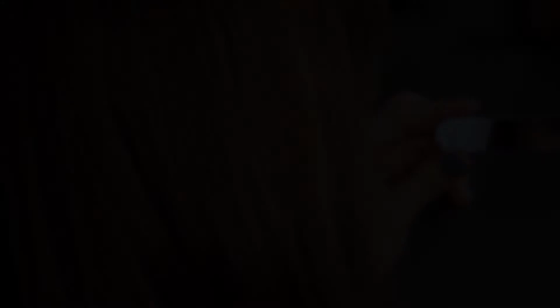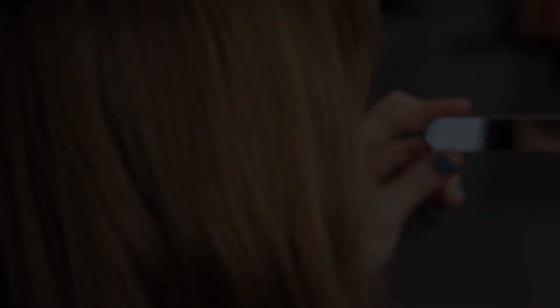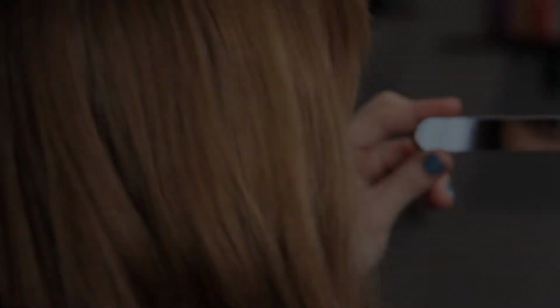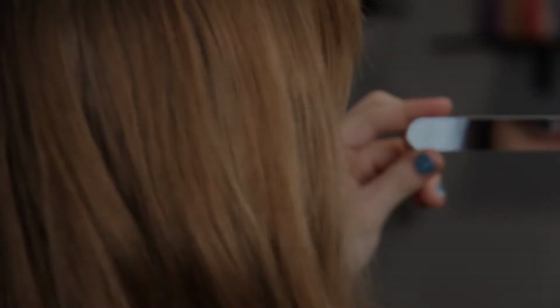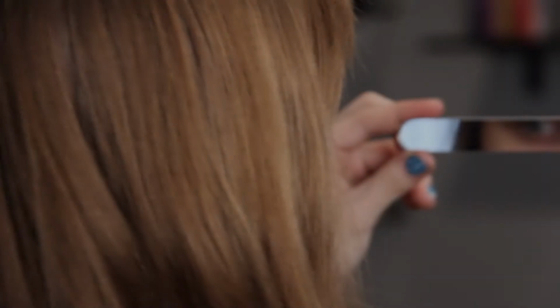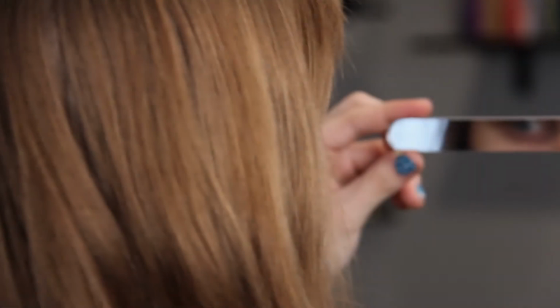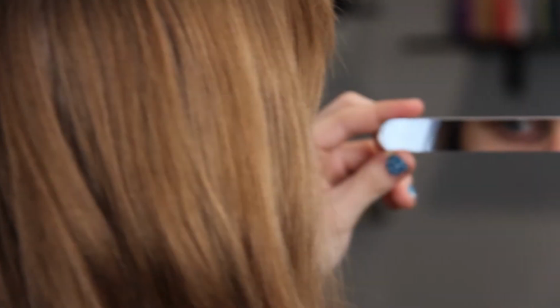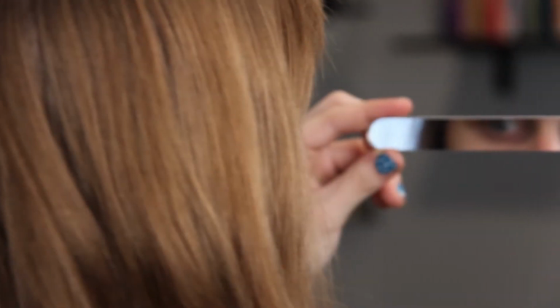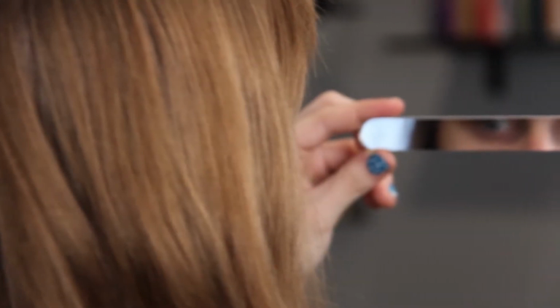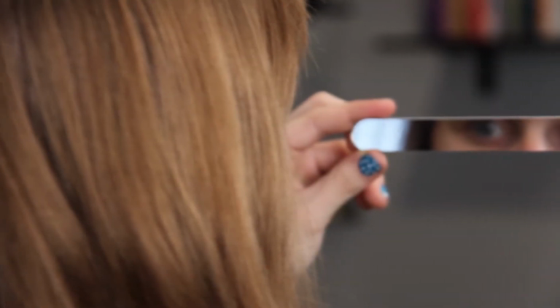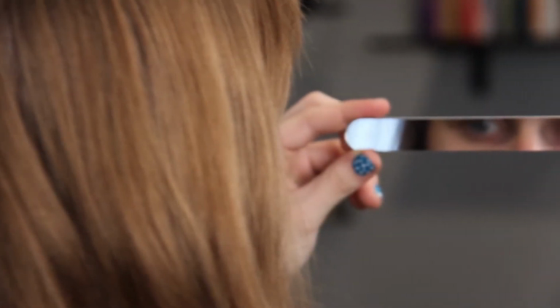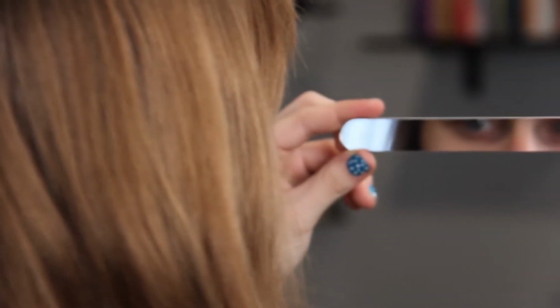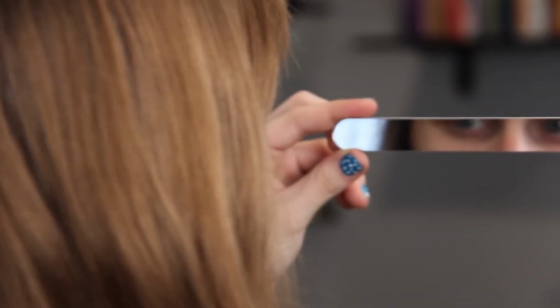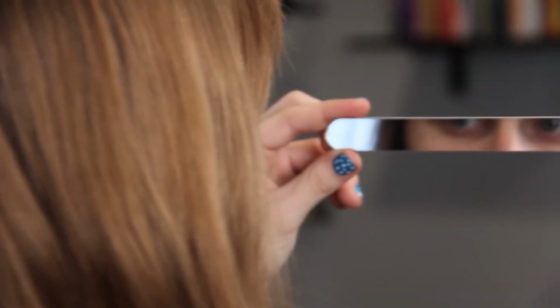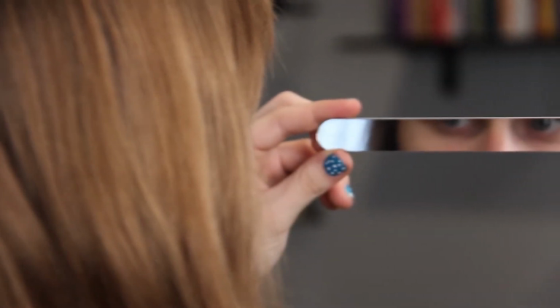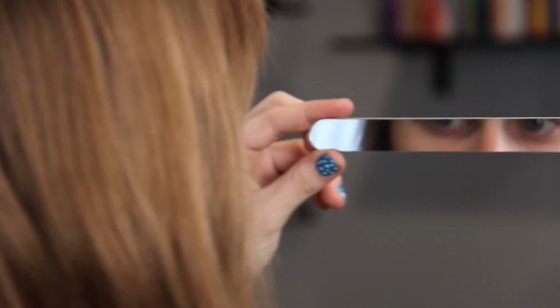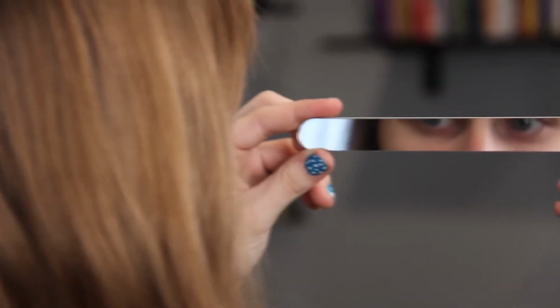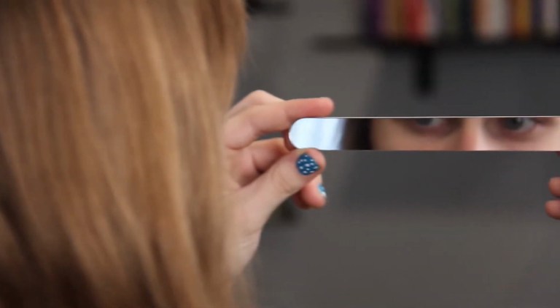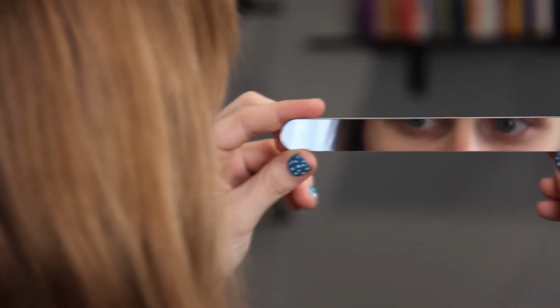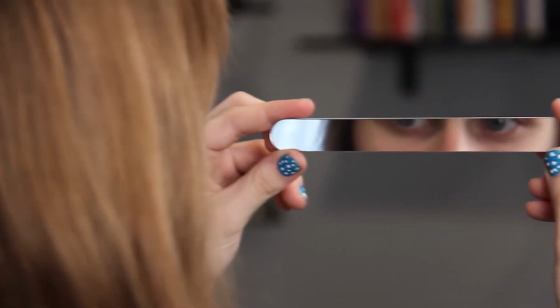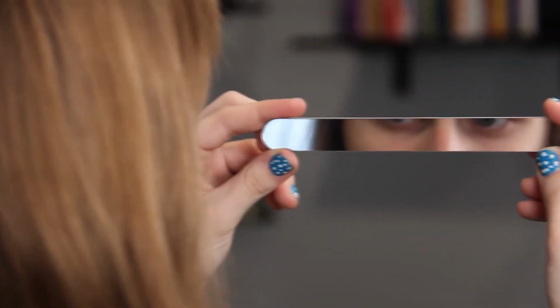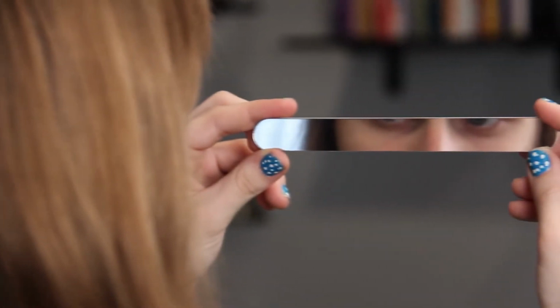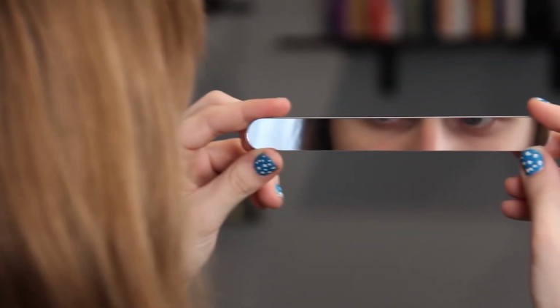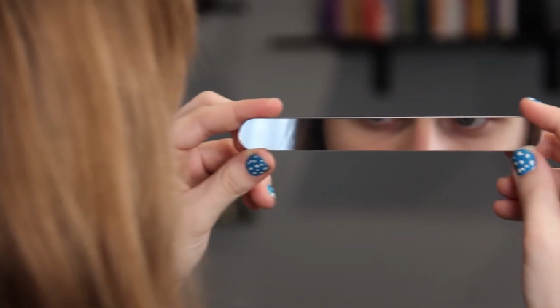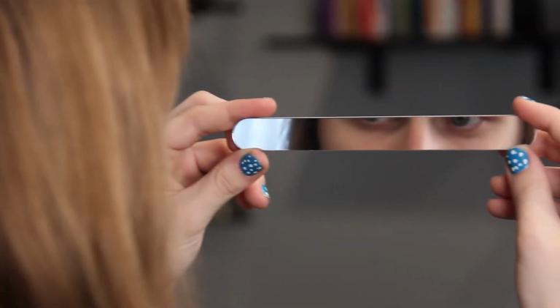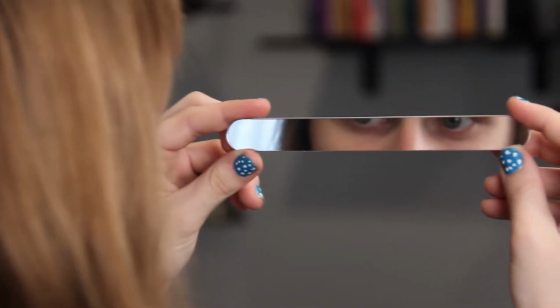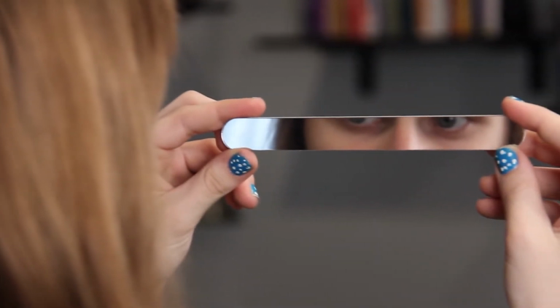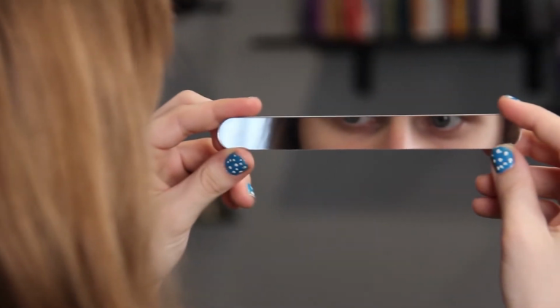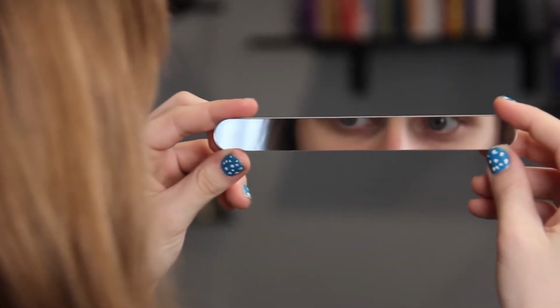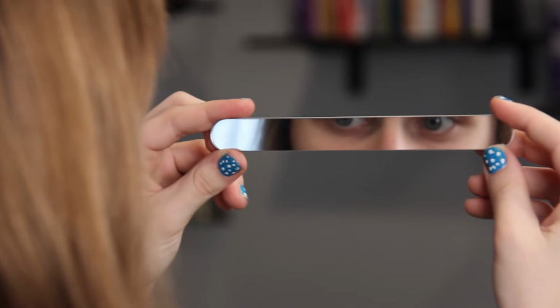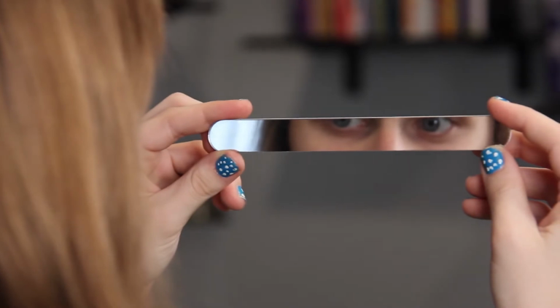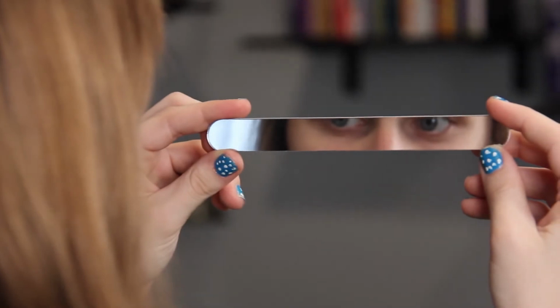Take a look at this dual-use nail file and mirror. Can your business card do this?